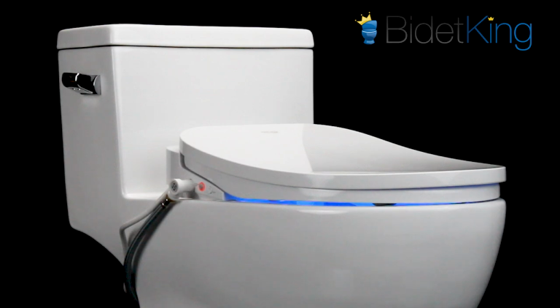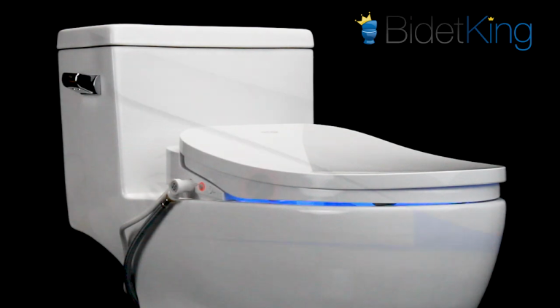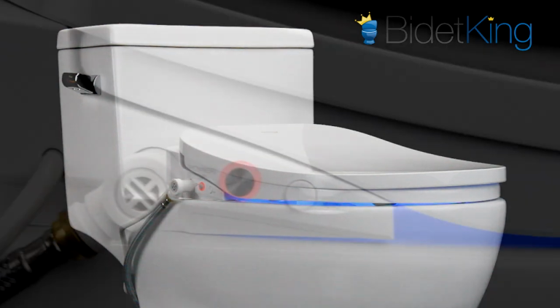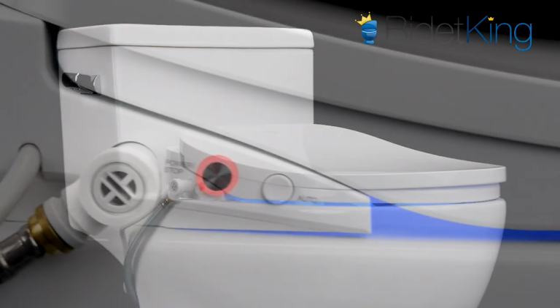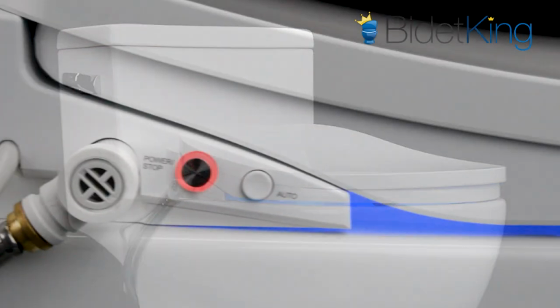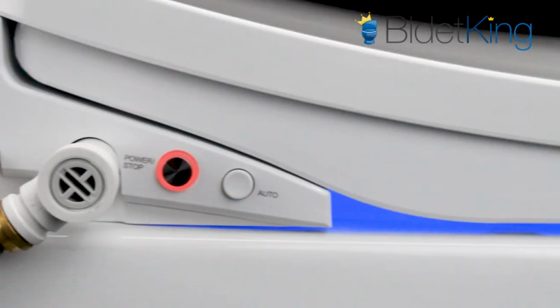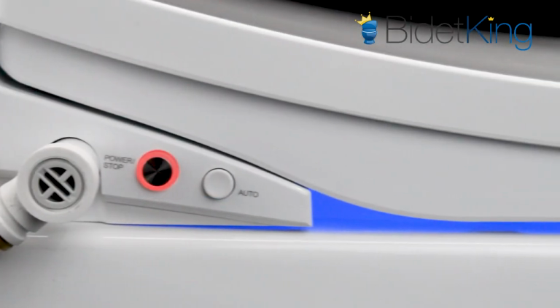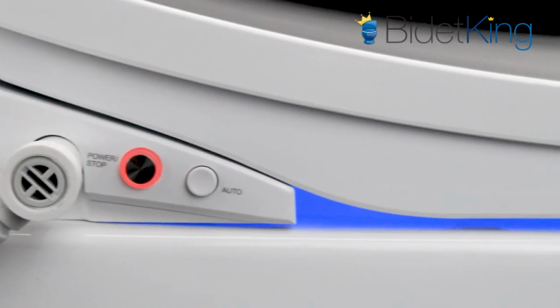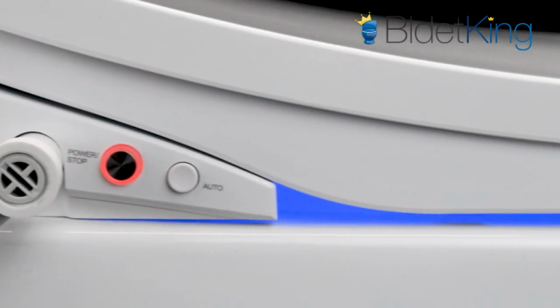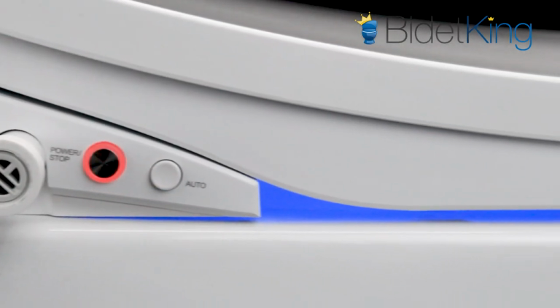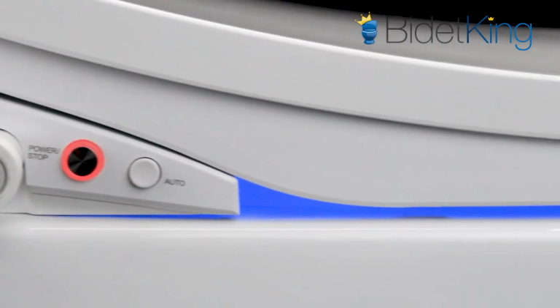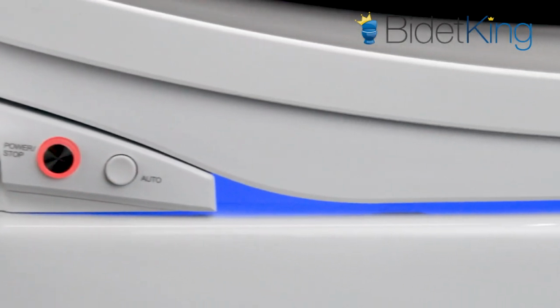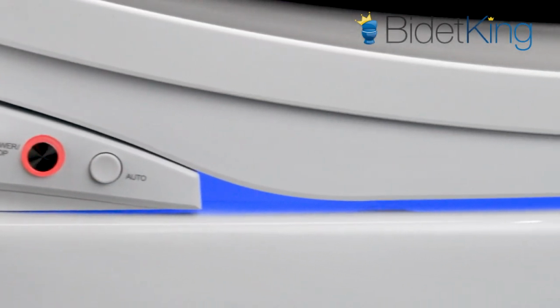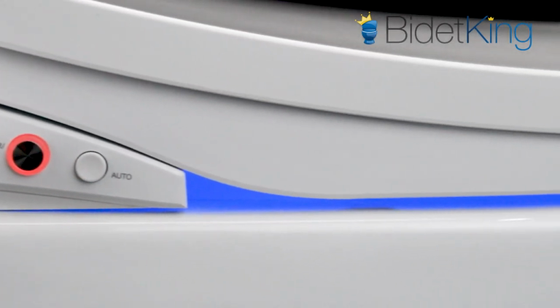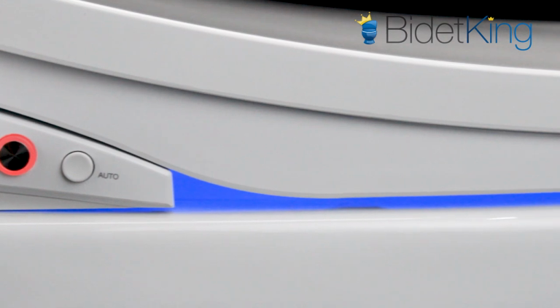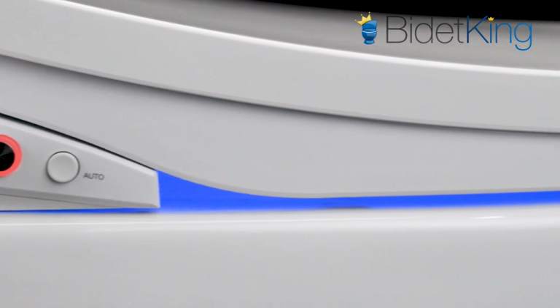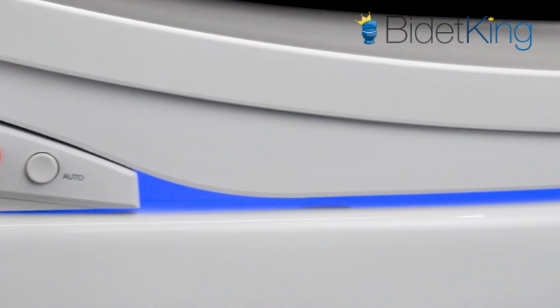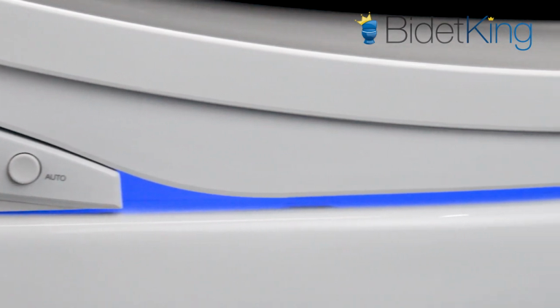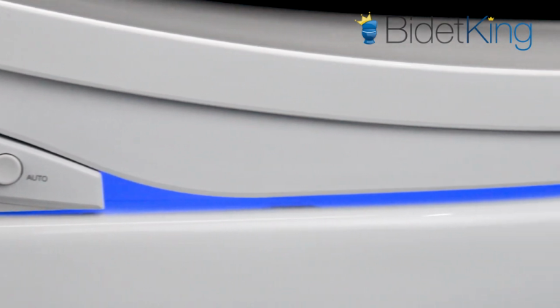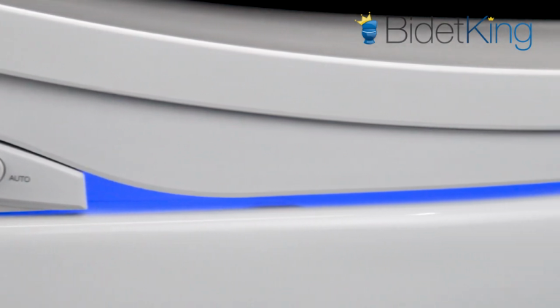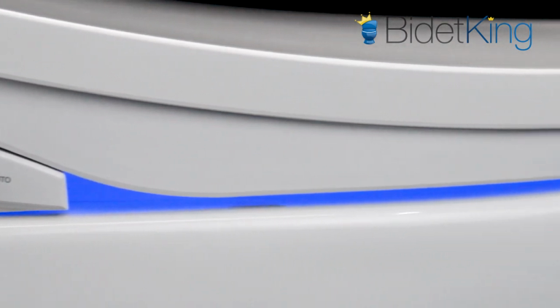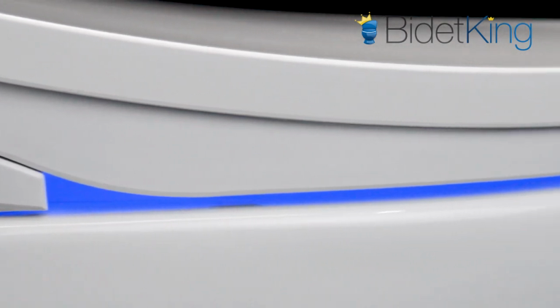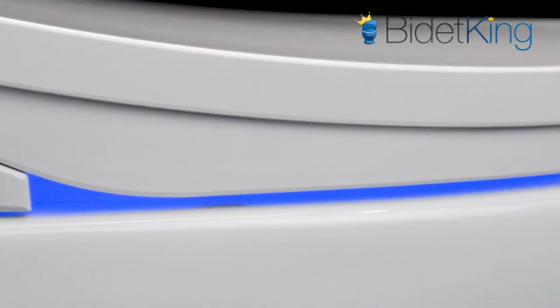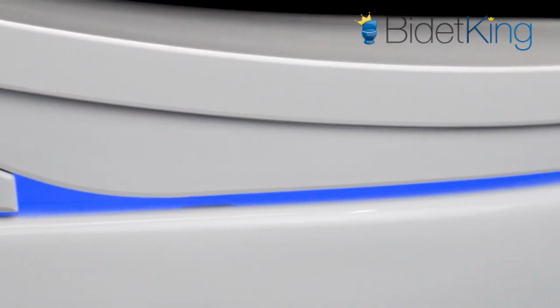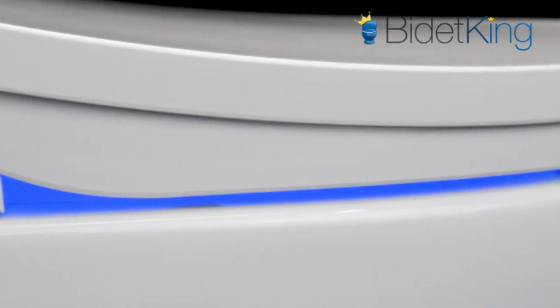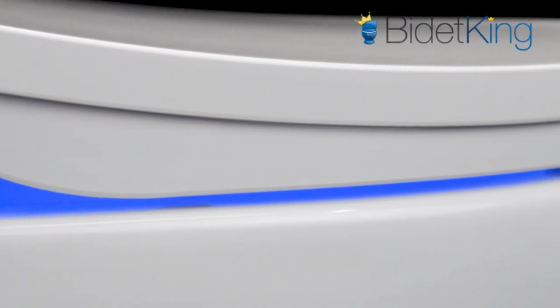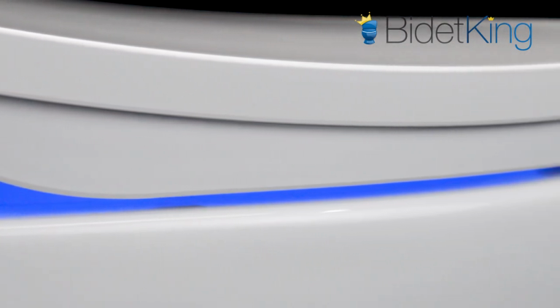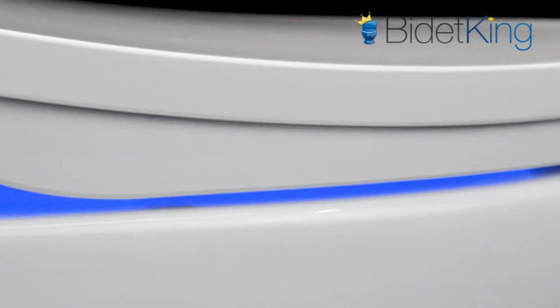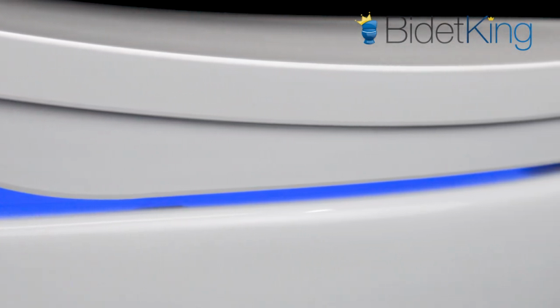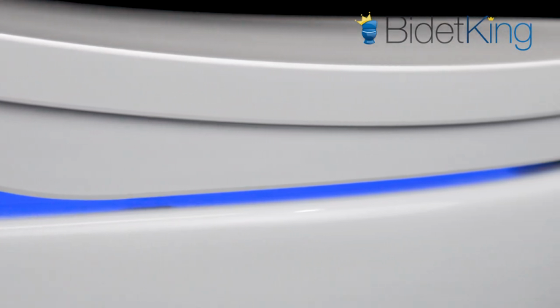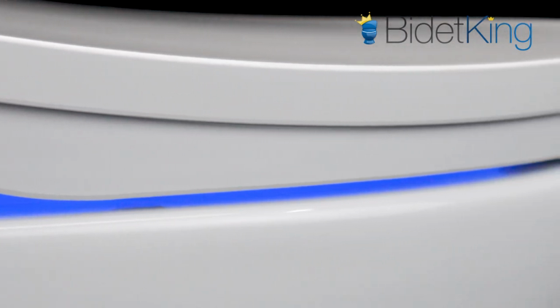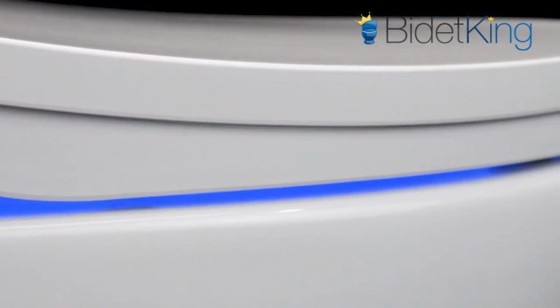With its trim design, the Econova is compatible with many one- and two-piece toilets that may otherwise be too compact for bulkier bidet seats.